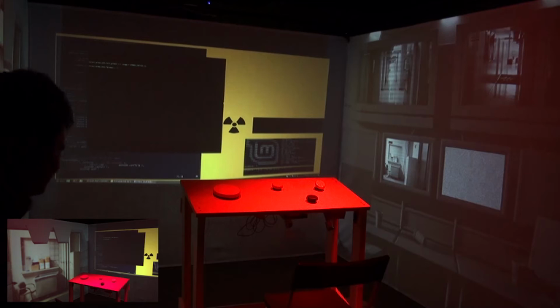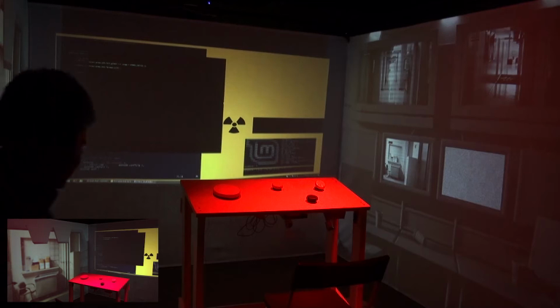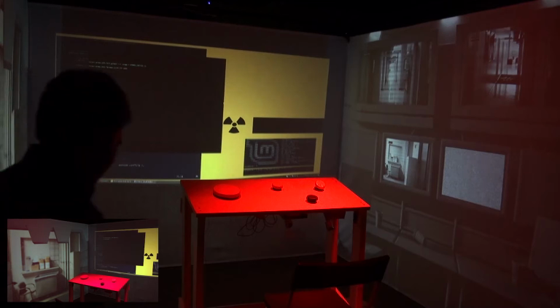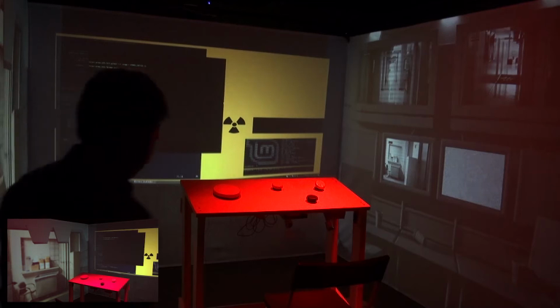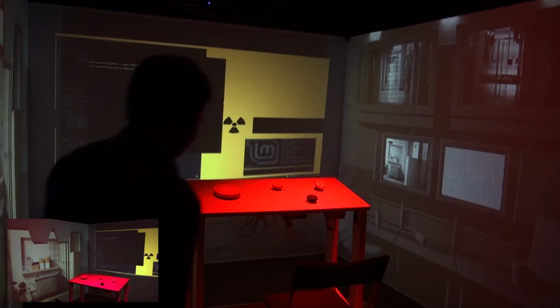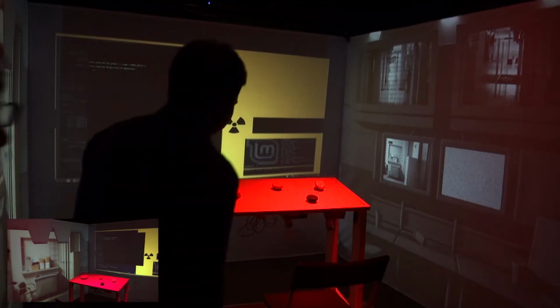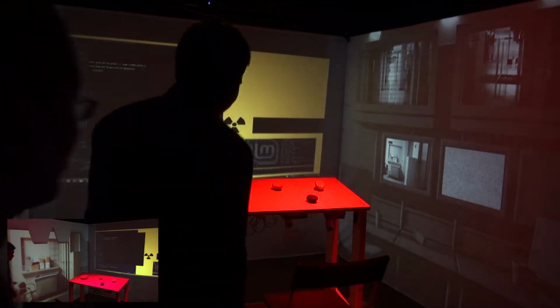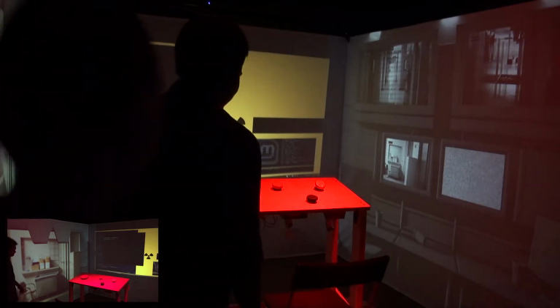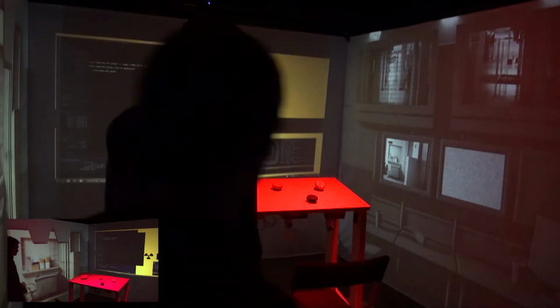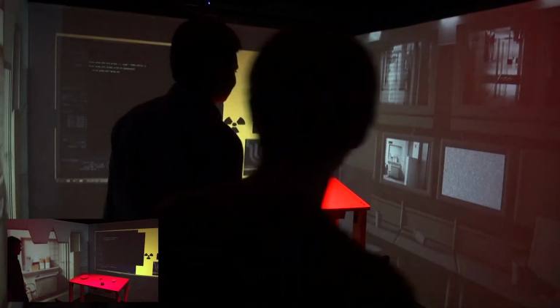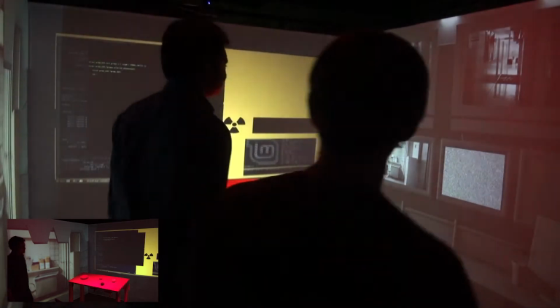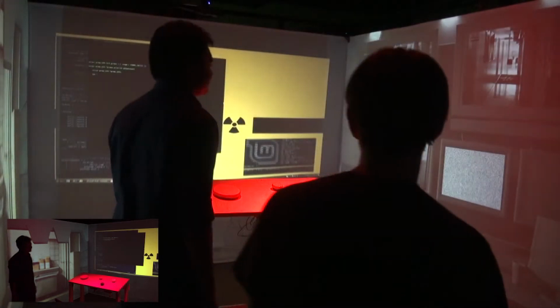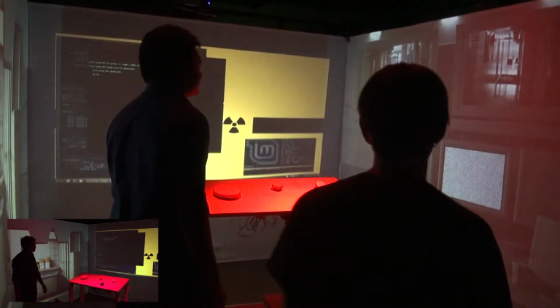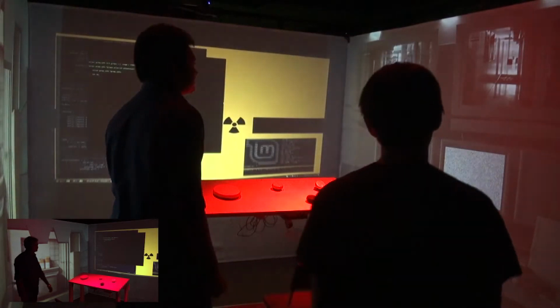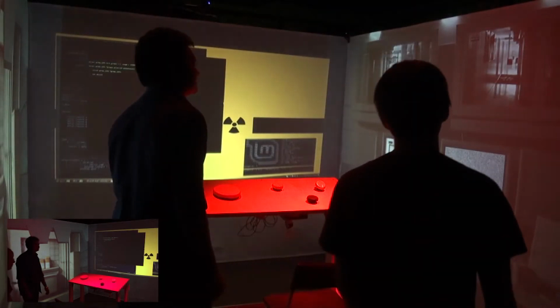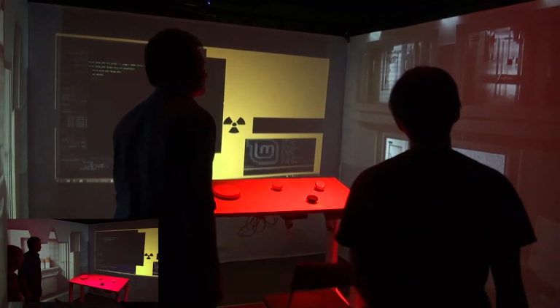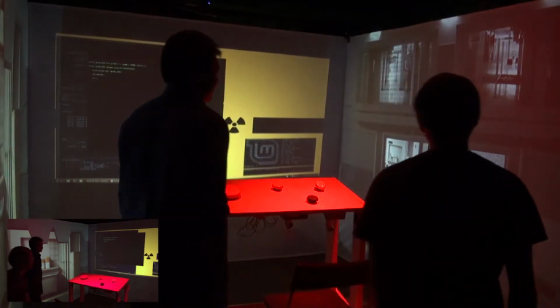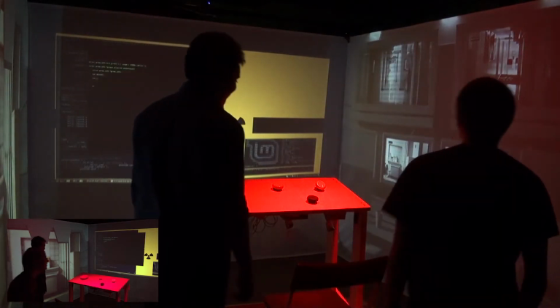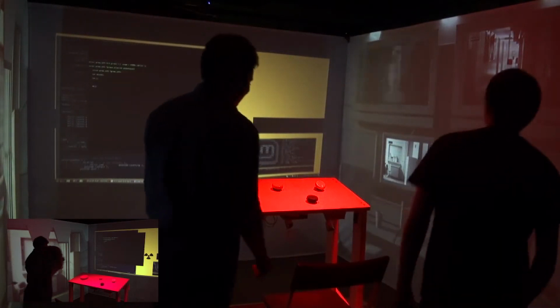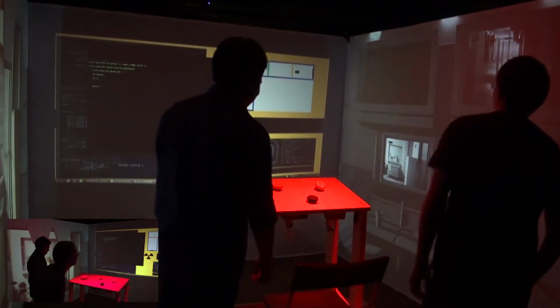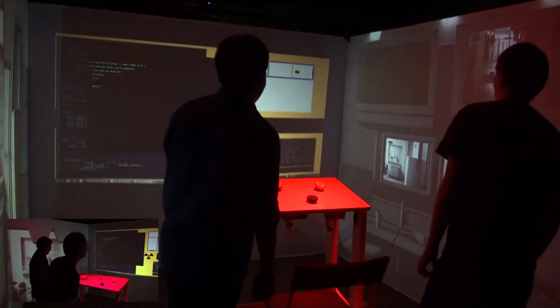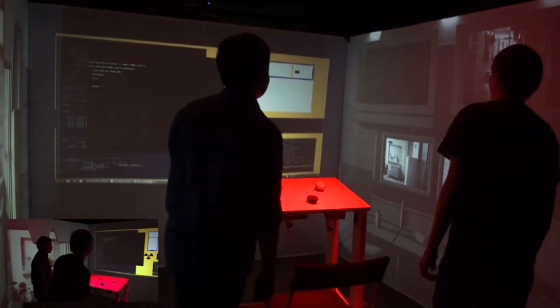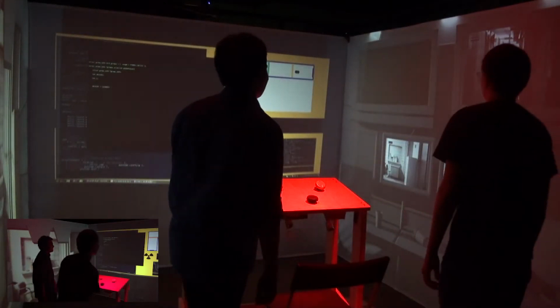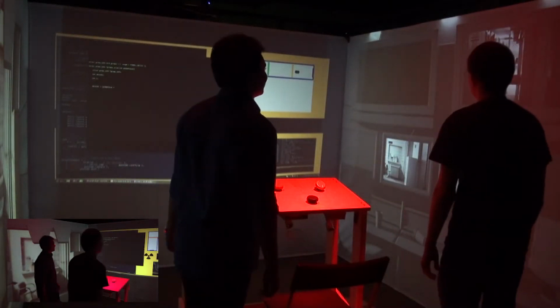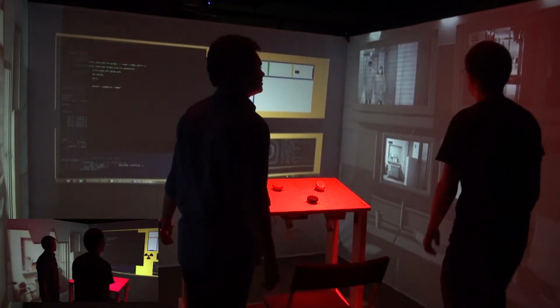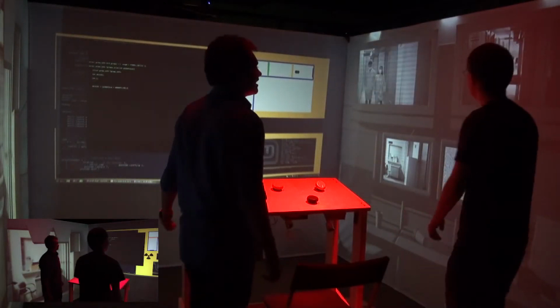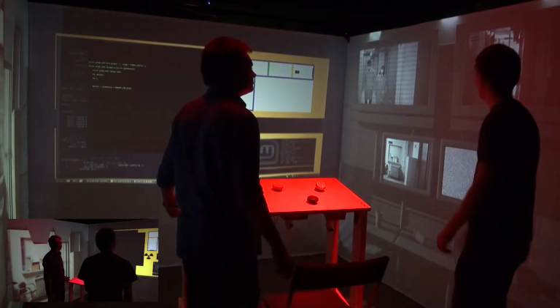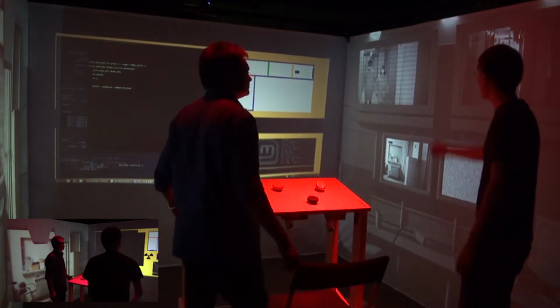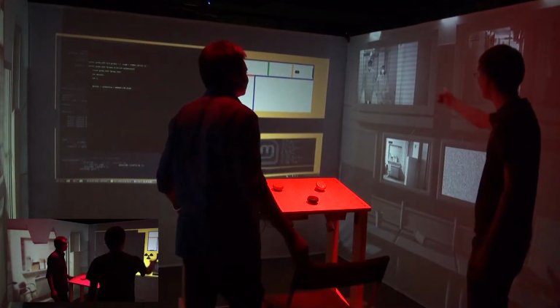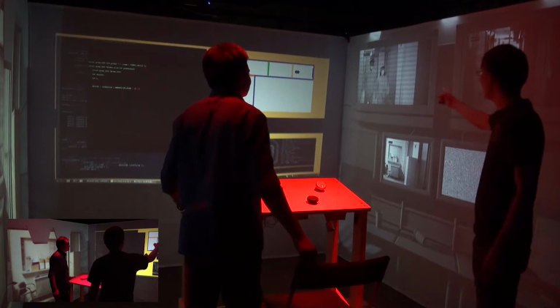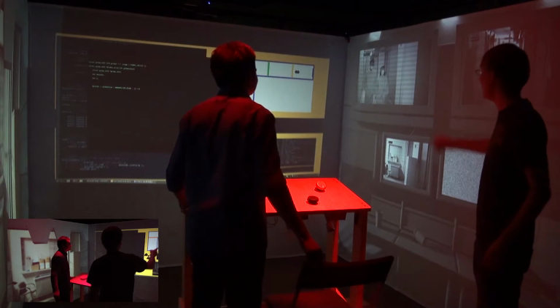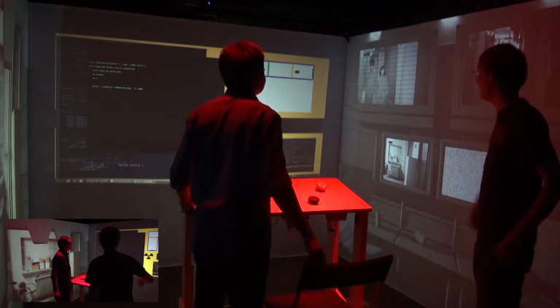So you finally brought your brother and sister to visit the power plant, huh? Yes, I hope they're having a good time. Oh, there they are now.